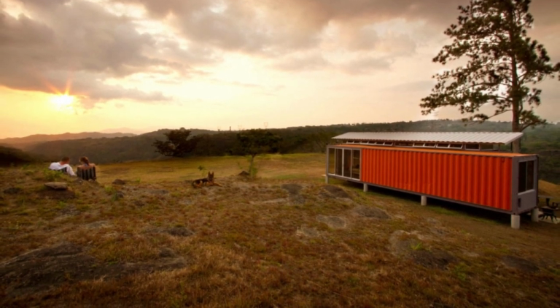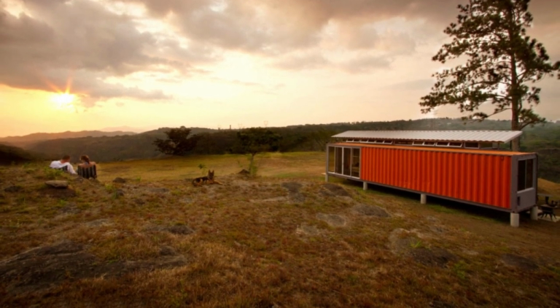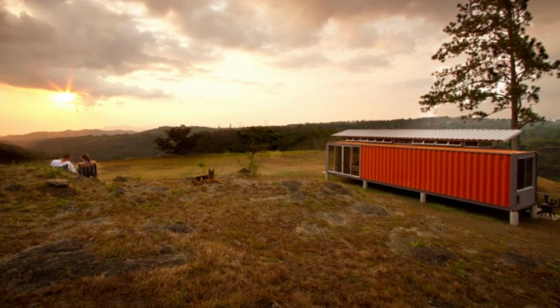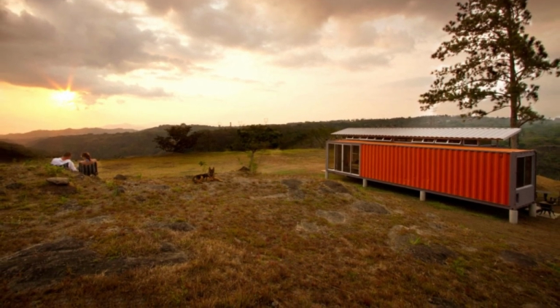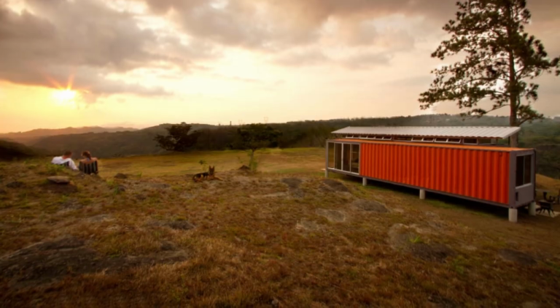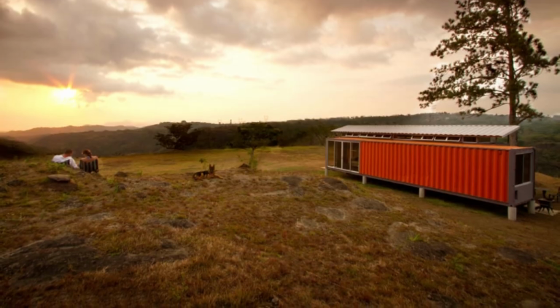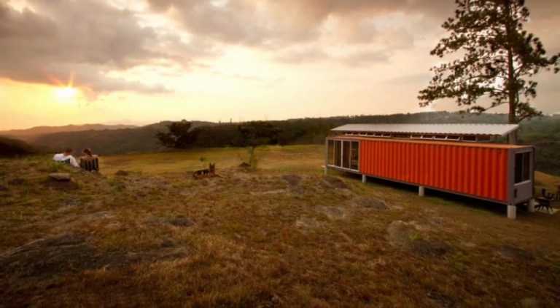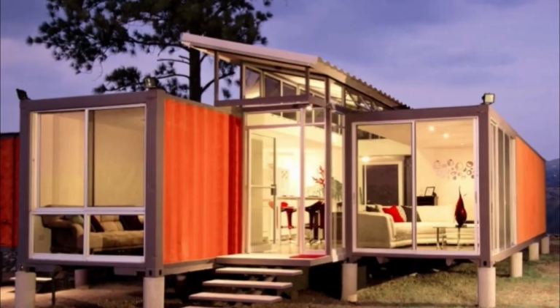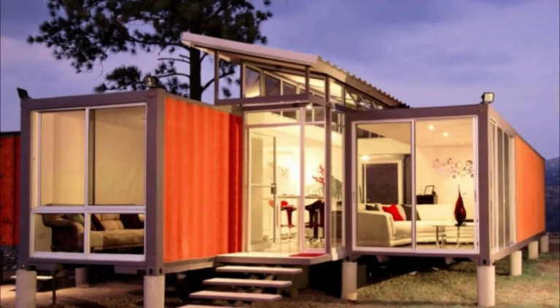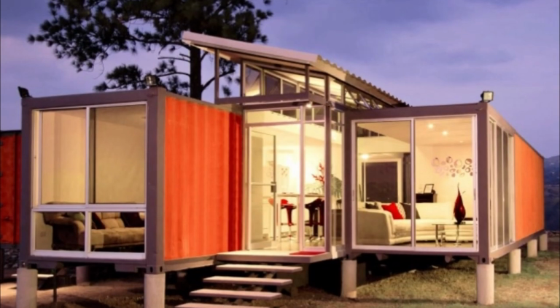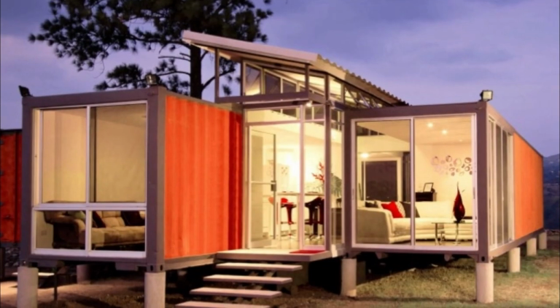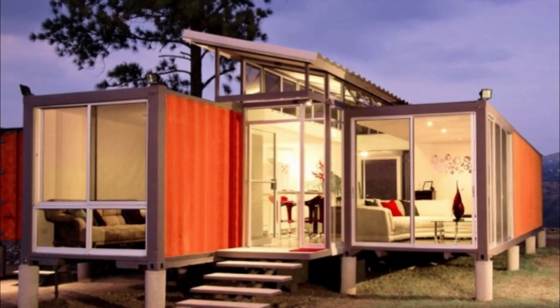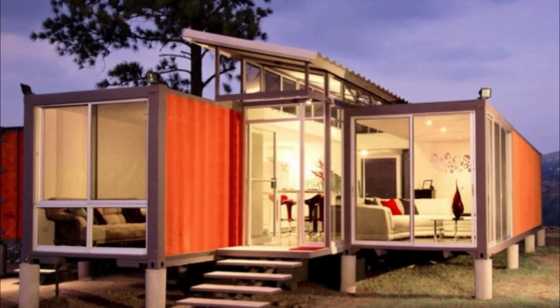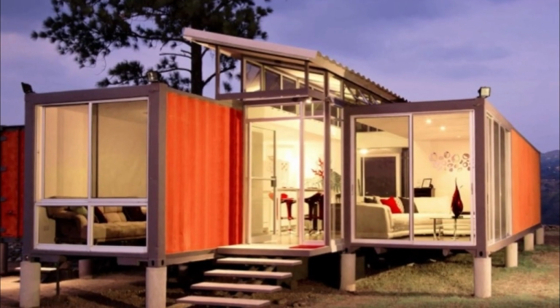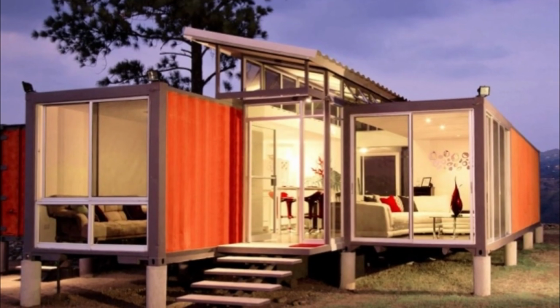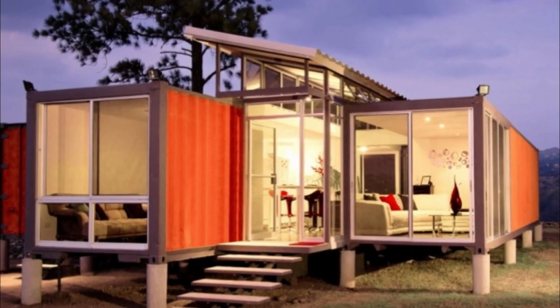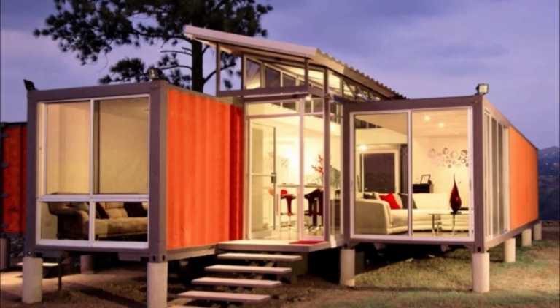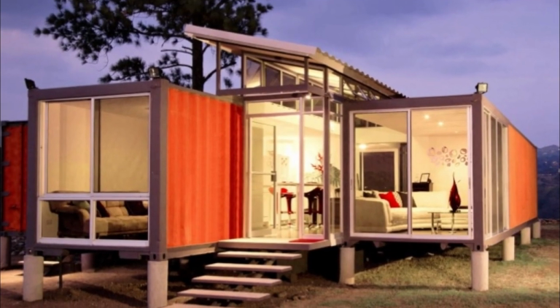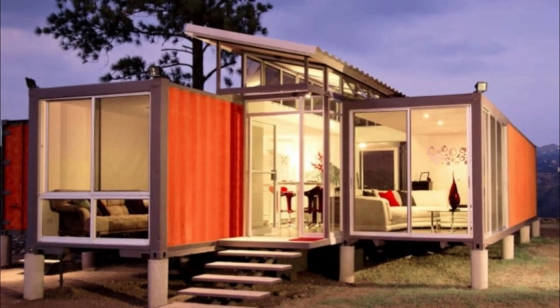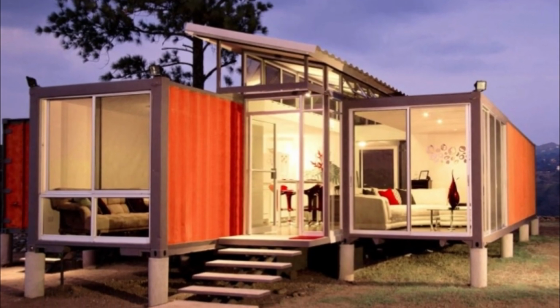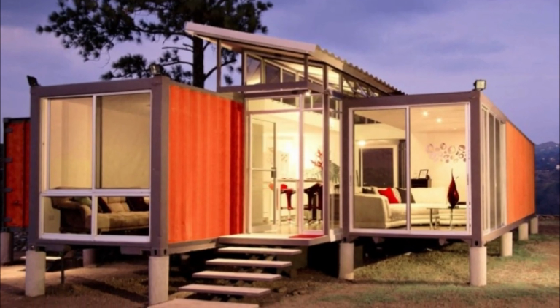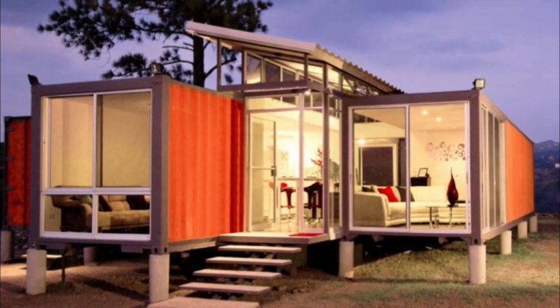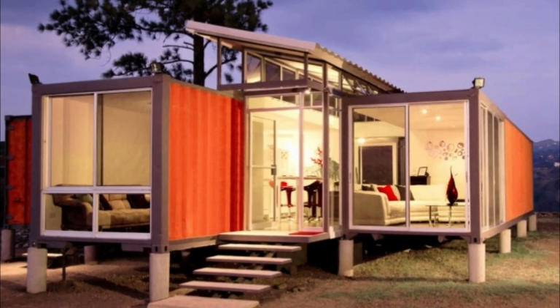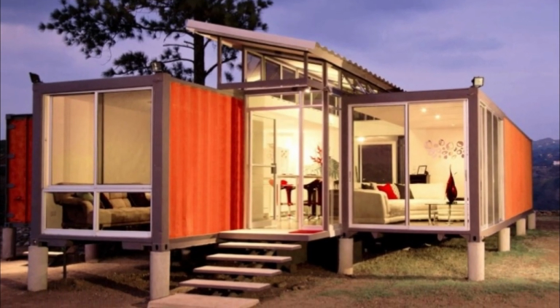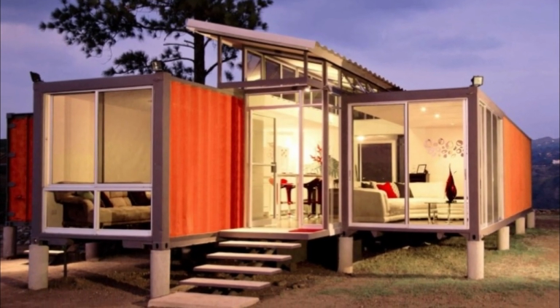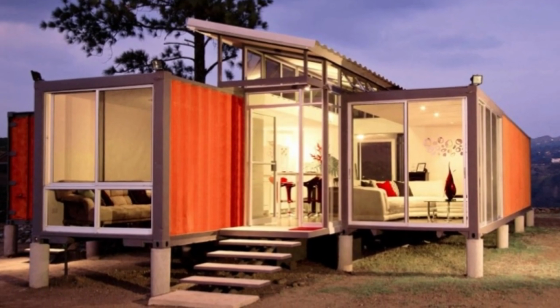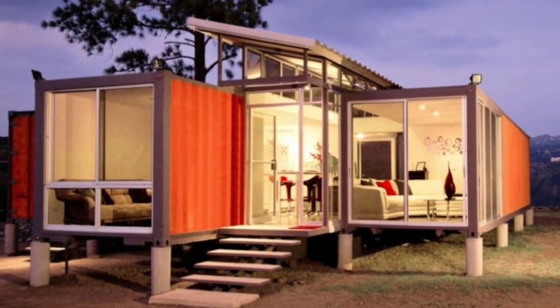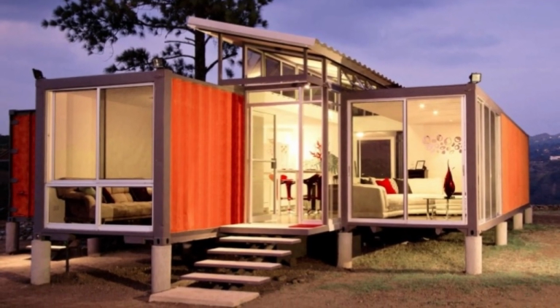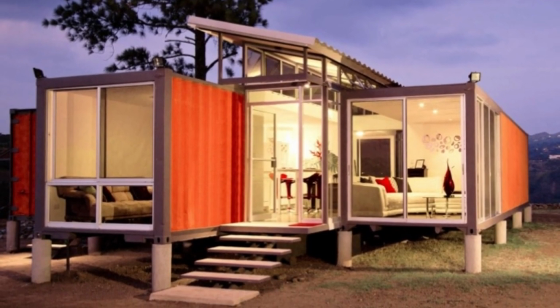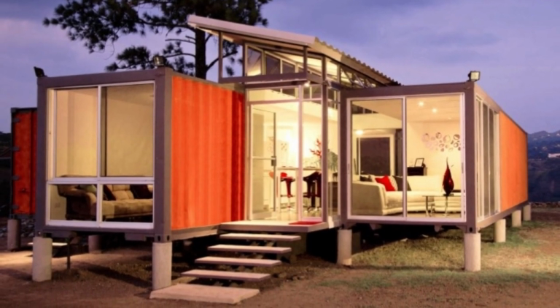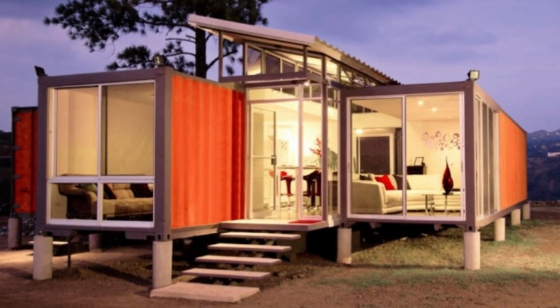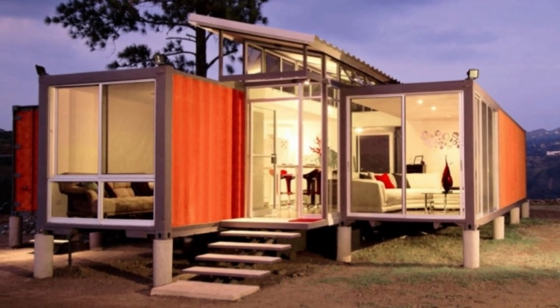The sunrise, the sunset, the spectacular views, all contribute to the feeling of comfort and home.